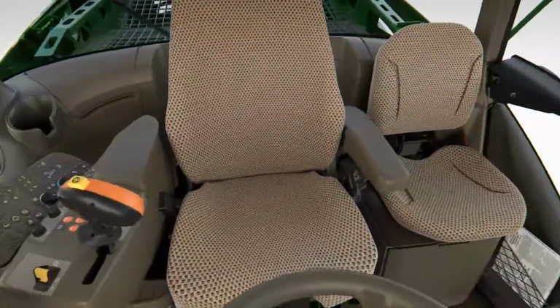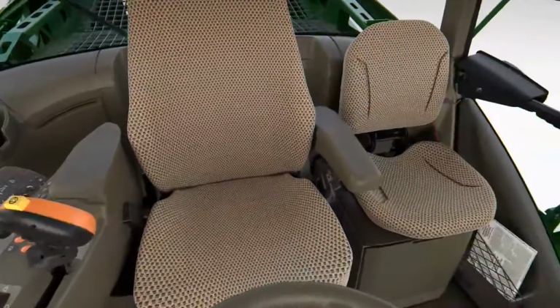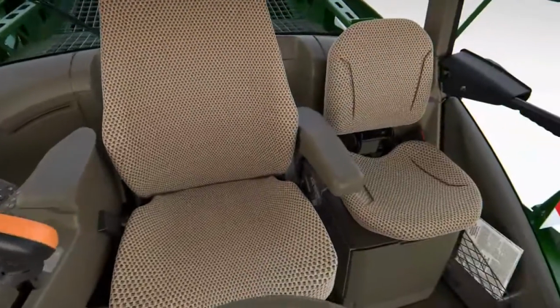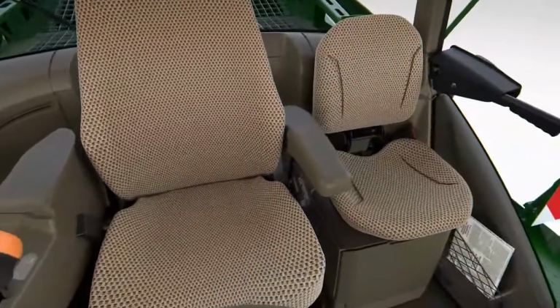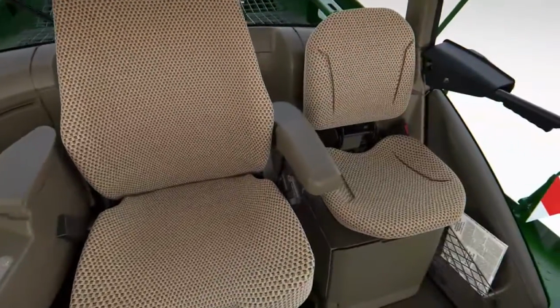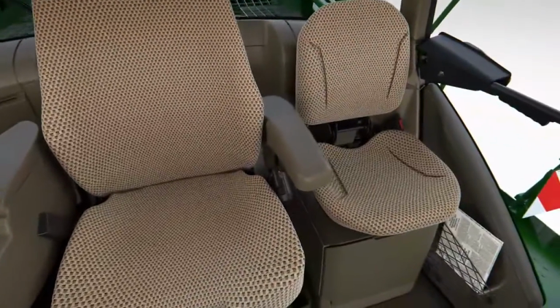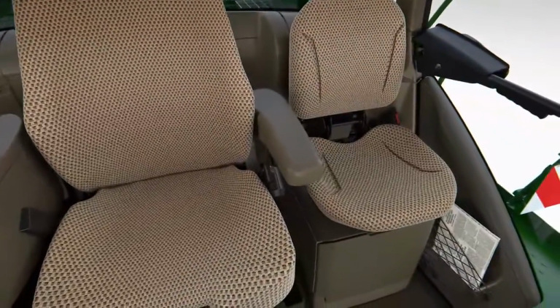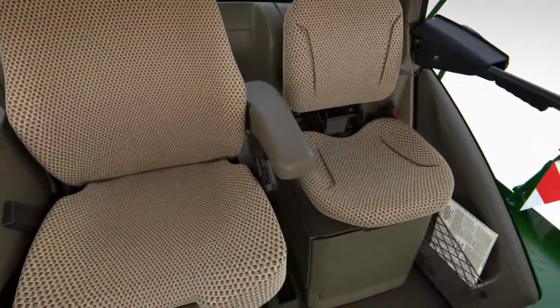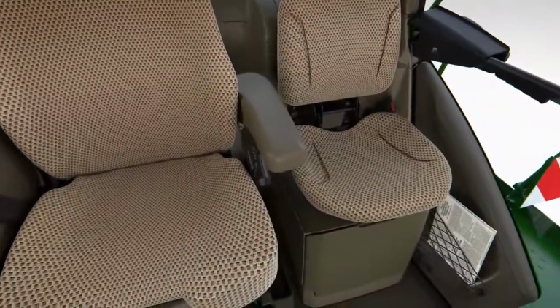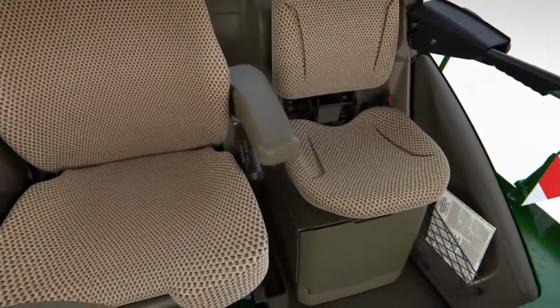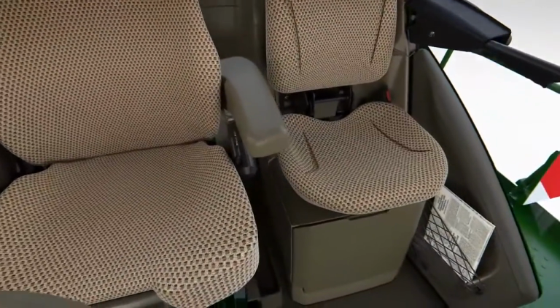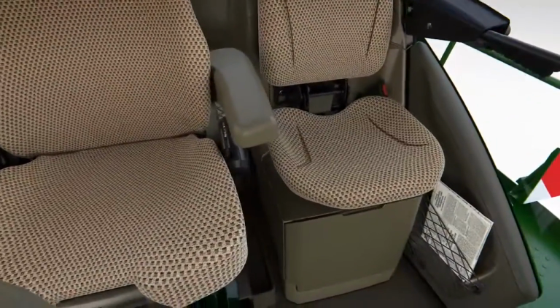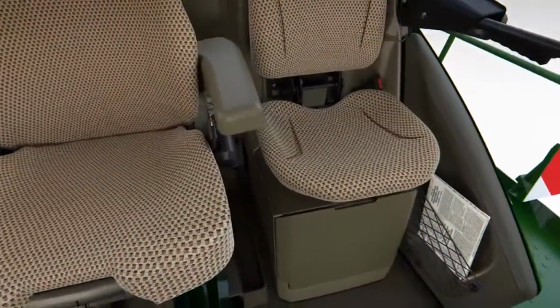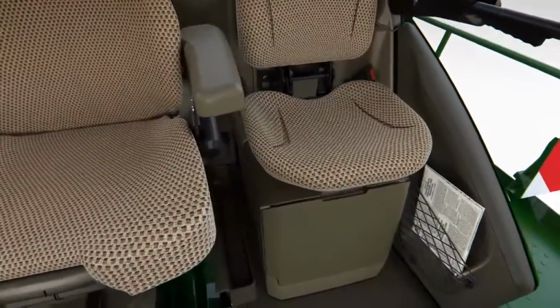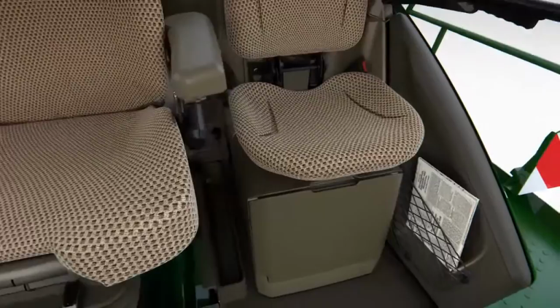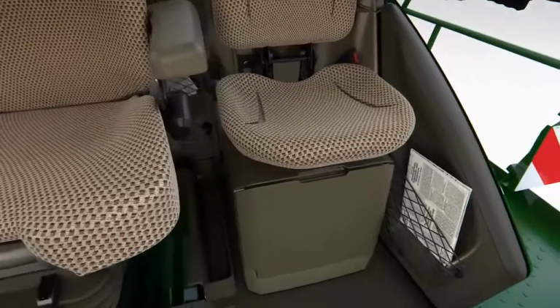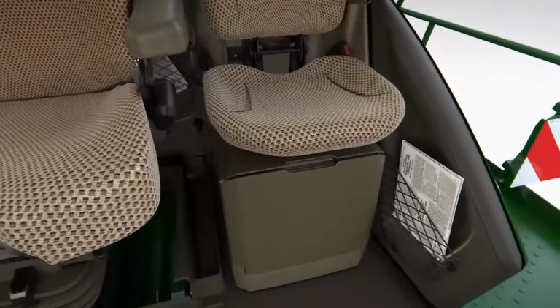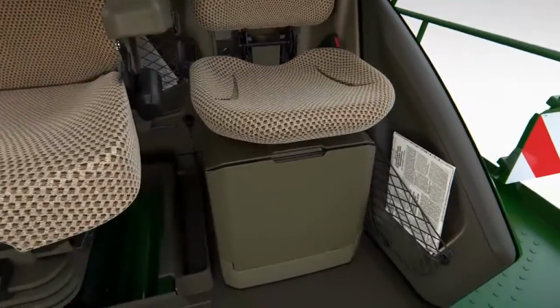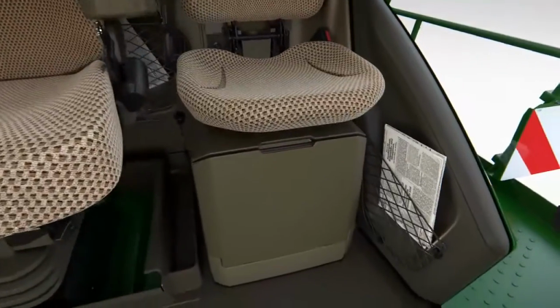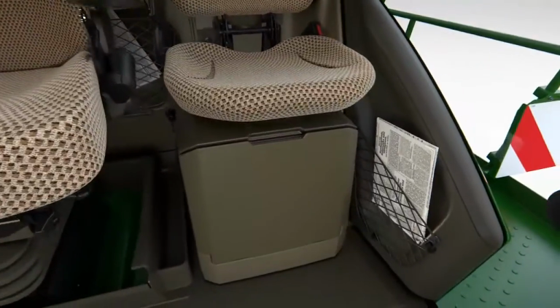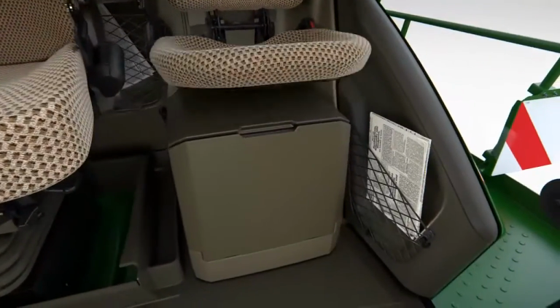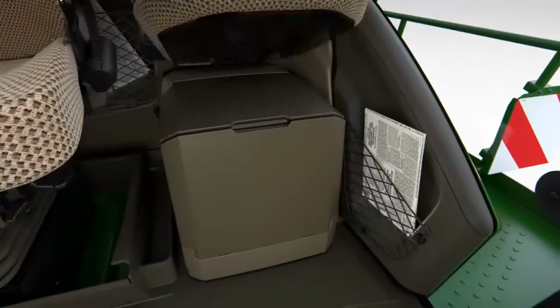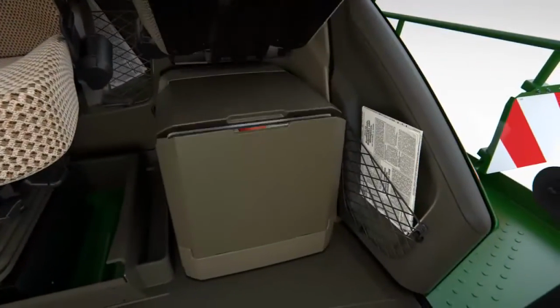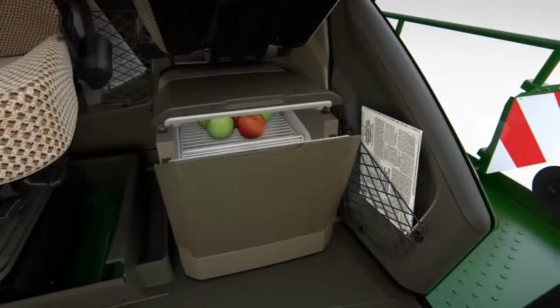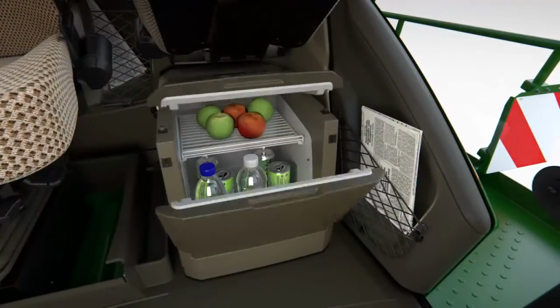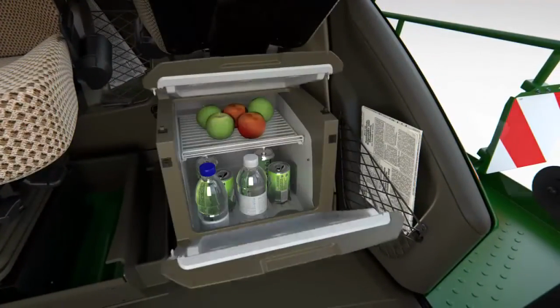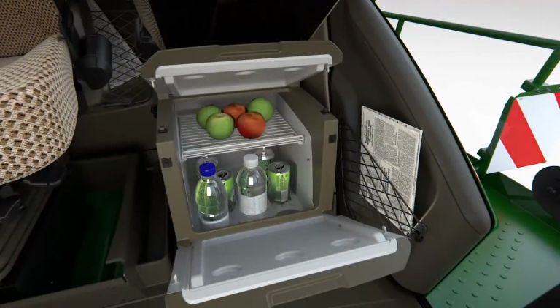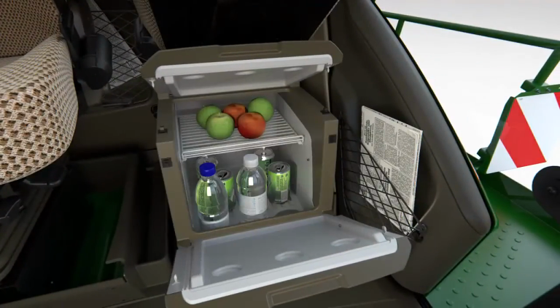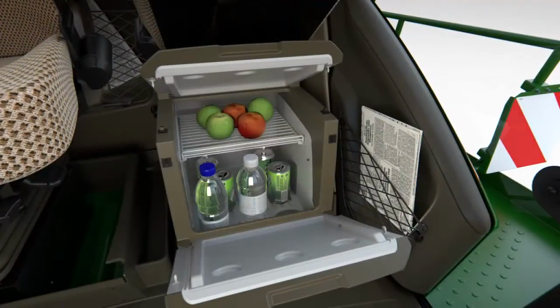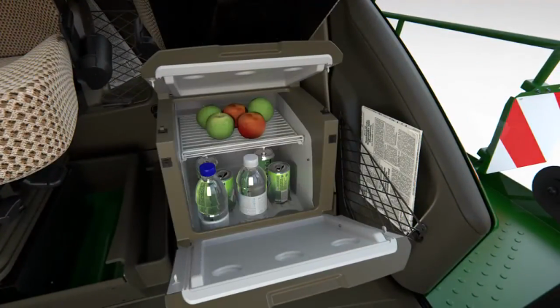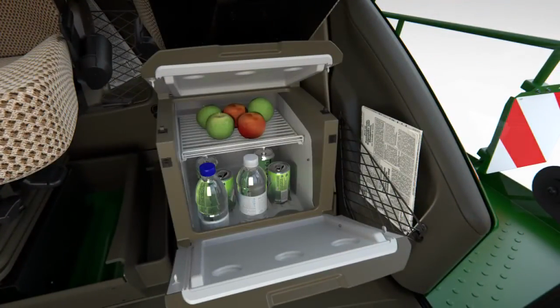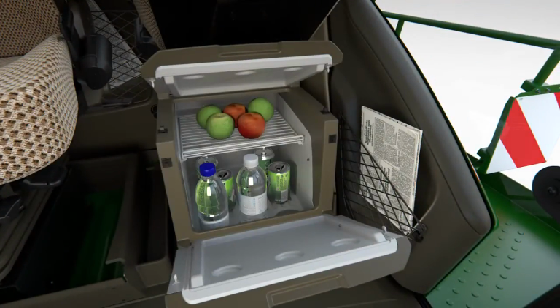There's also an additional instructor seat, plenty of storage pockets for drinks, paperwork and clothing, as well as a built-in refrigerator.